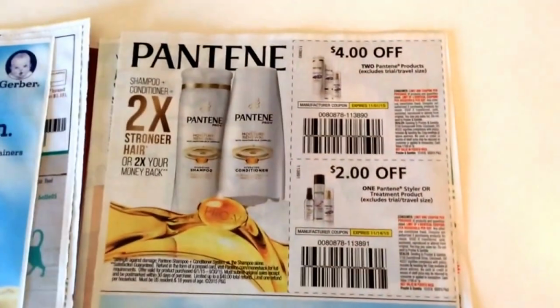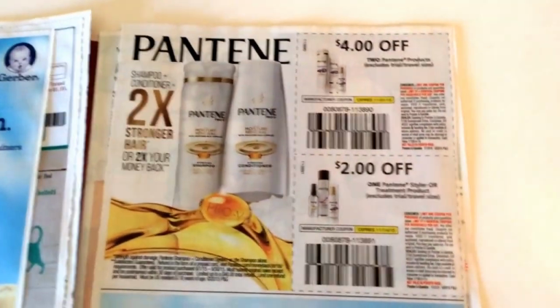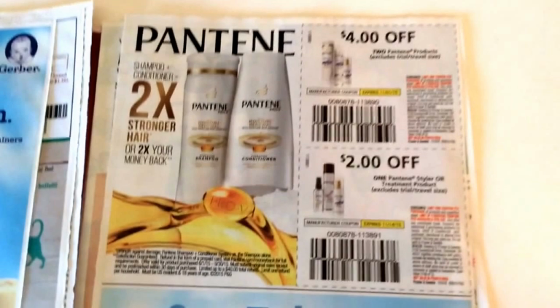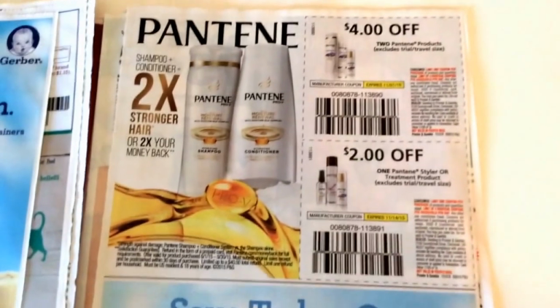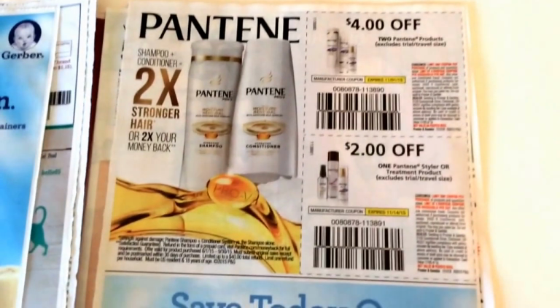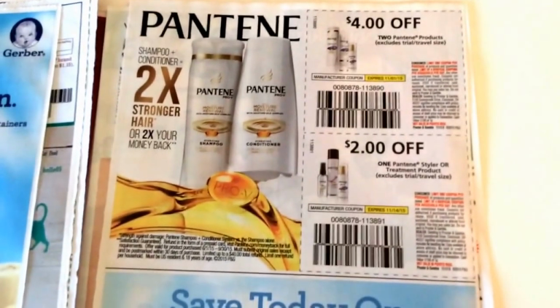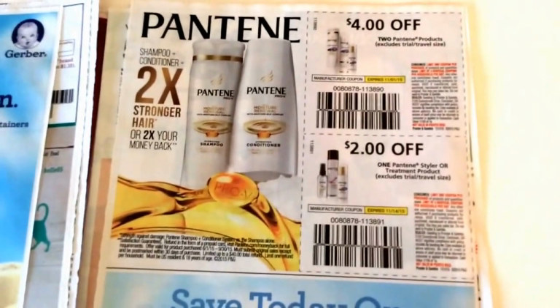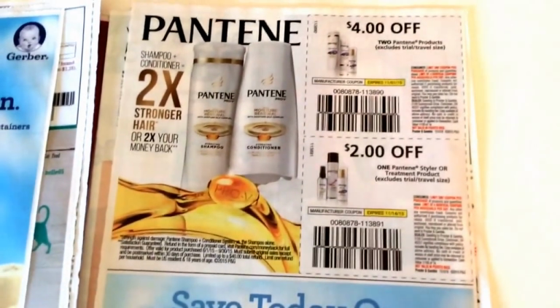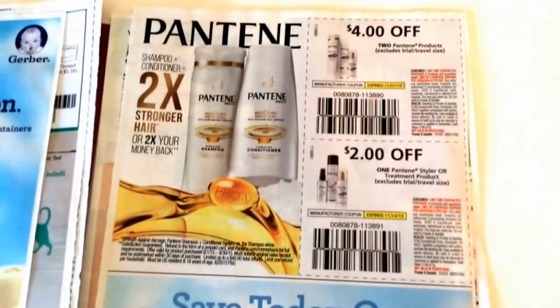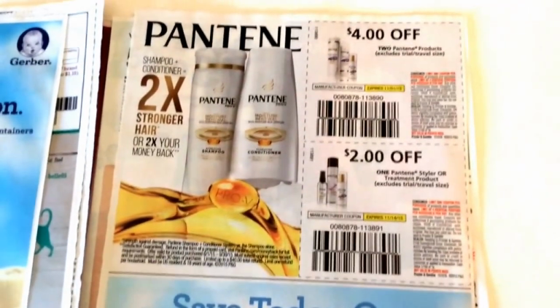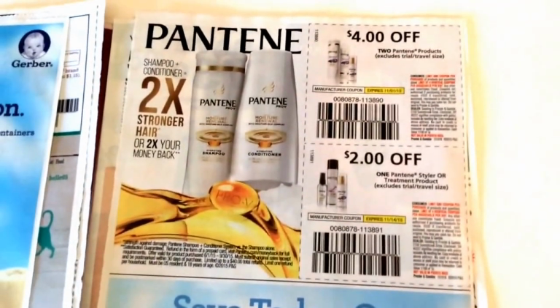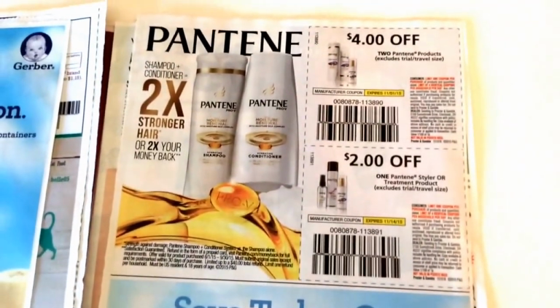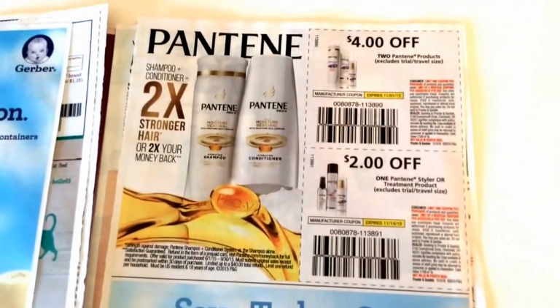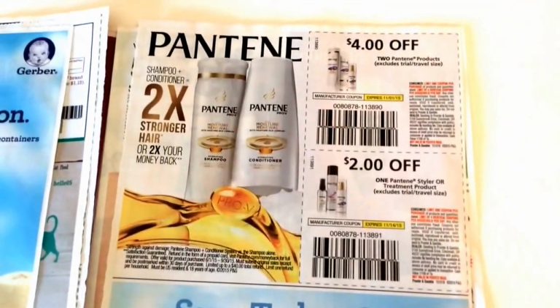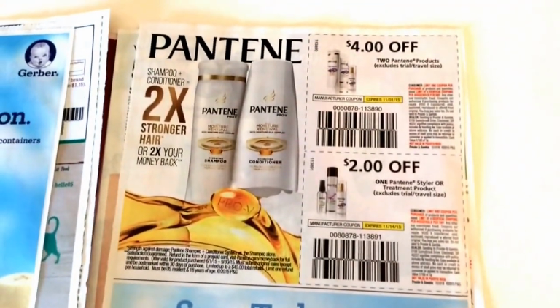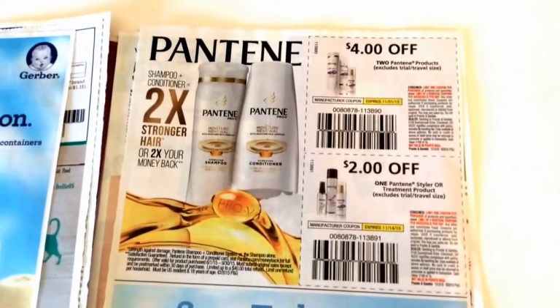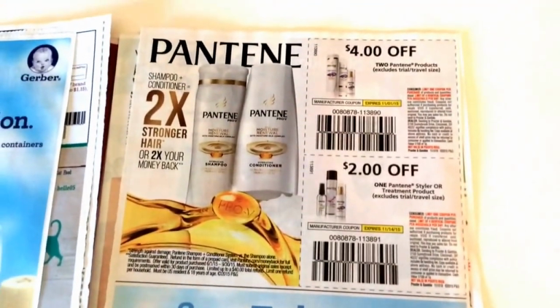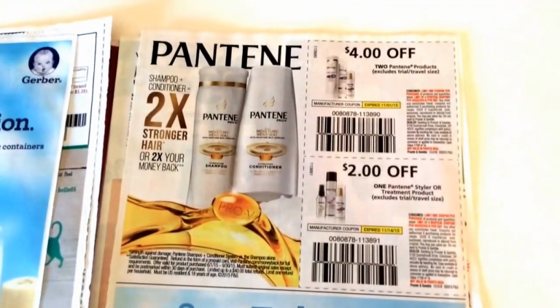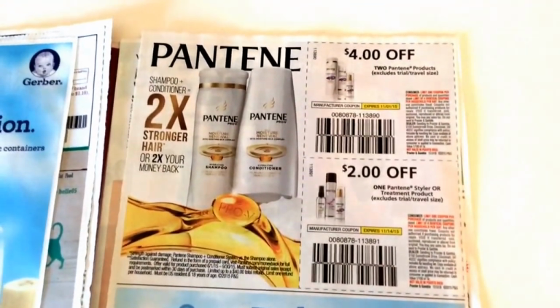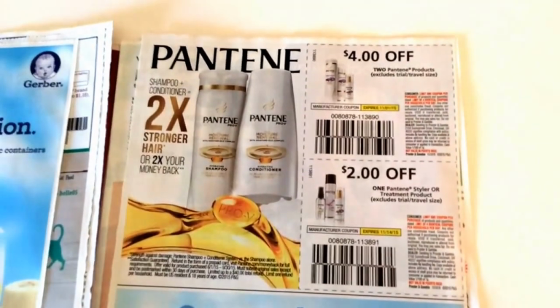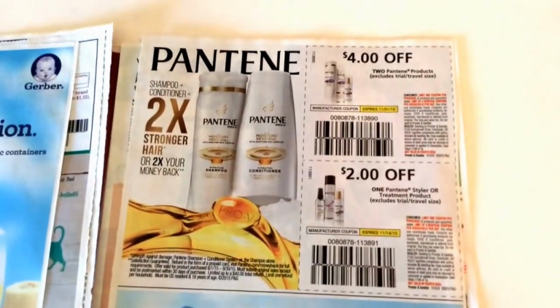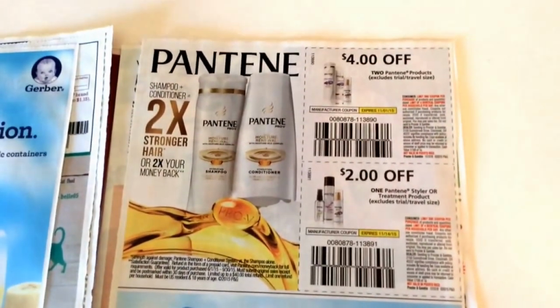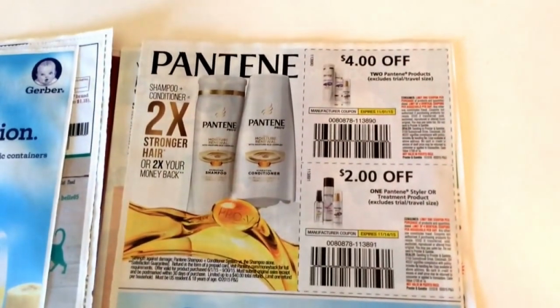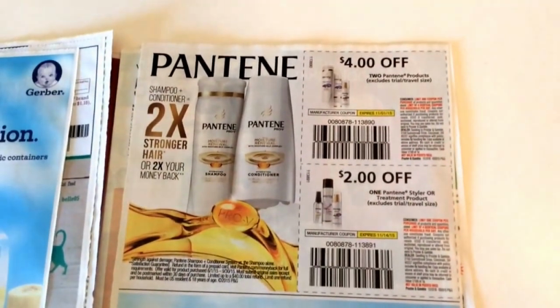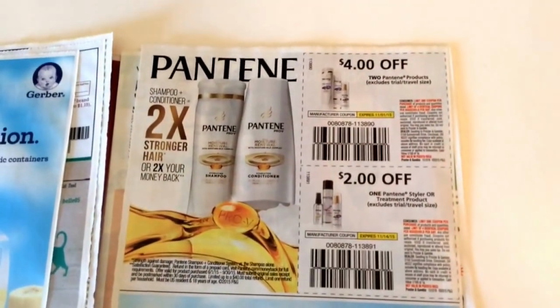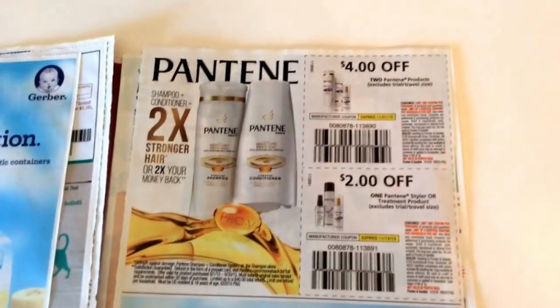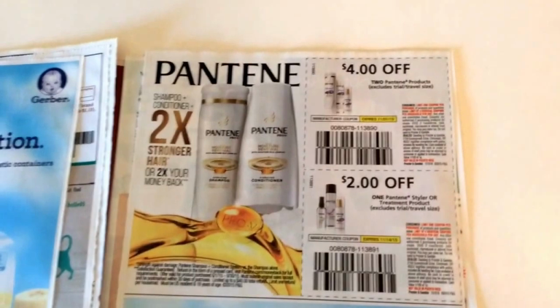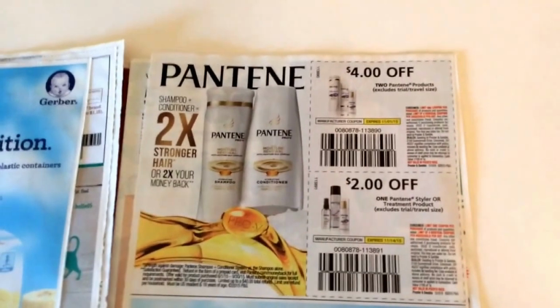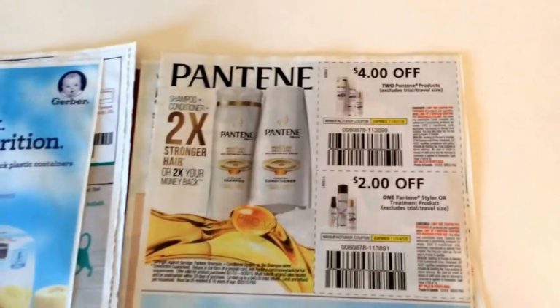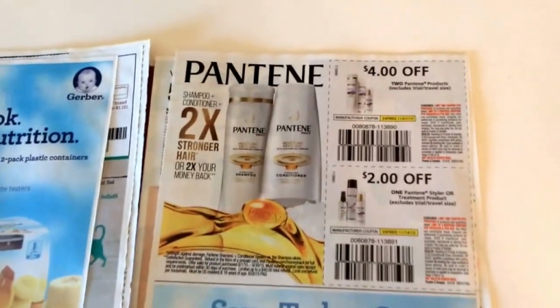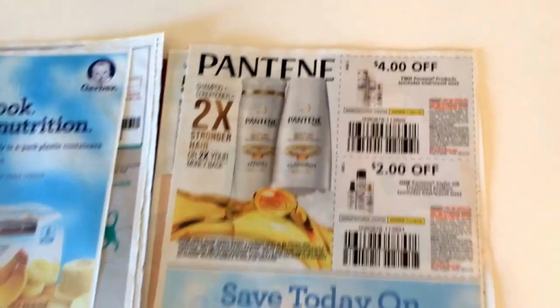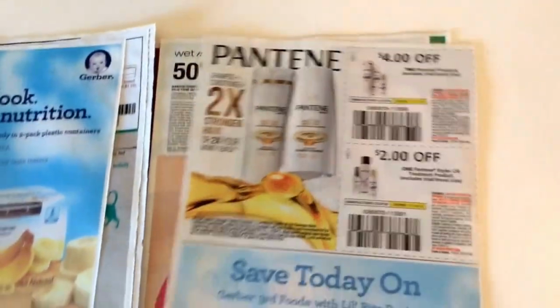Pantene — these are the coupons I was telling you guys about. There's a $4 off two Pantene products coupon and then there's a $2 off one Stylers coupon.